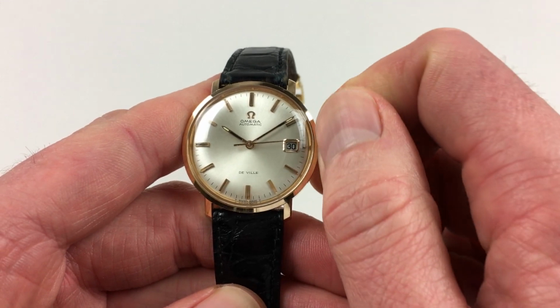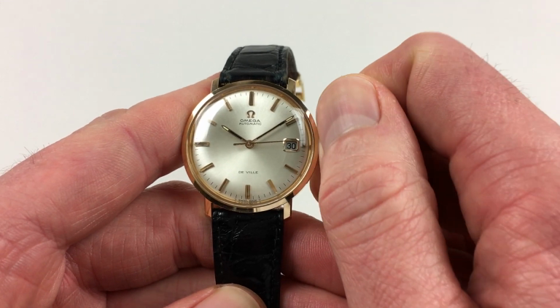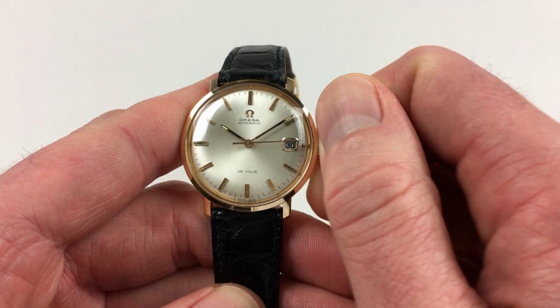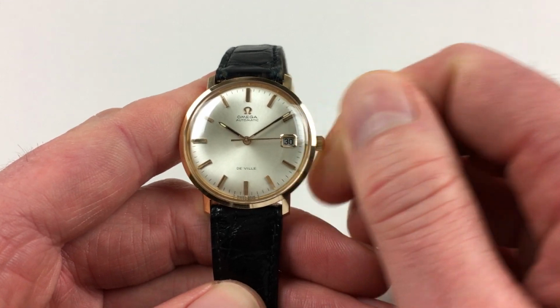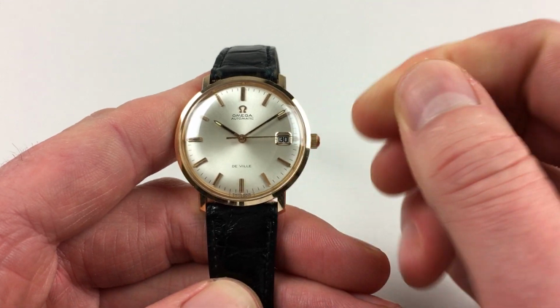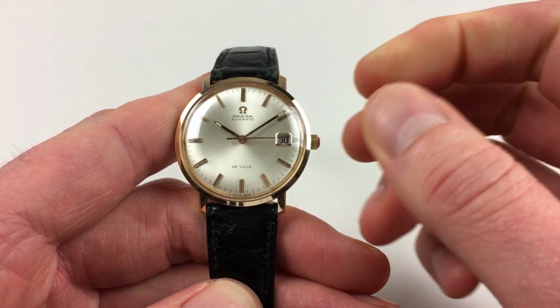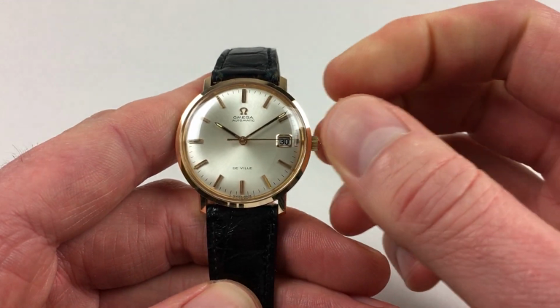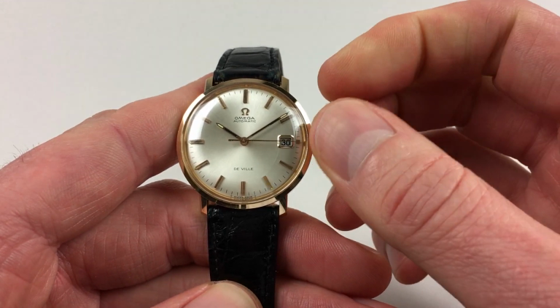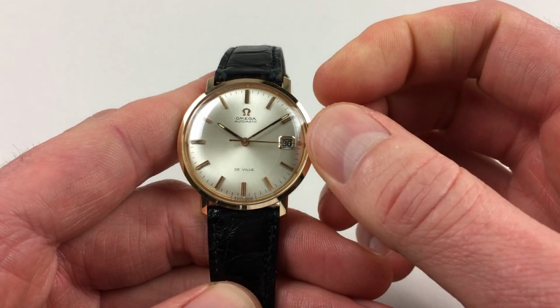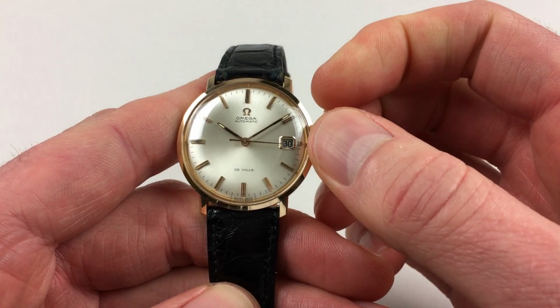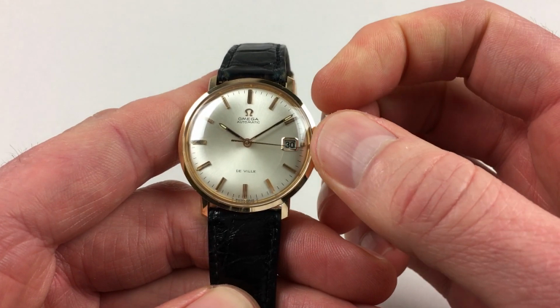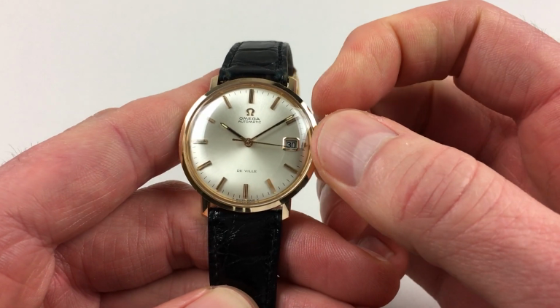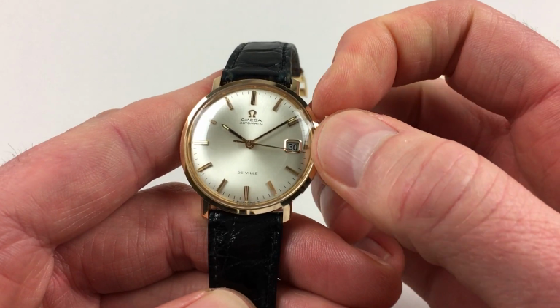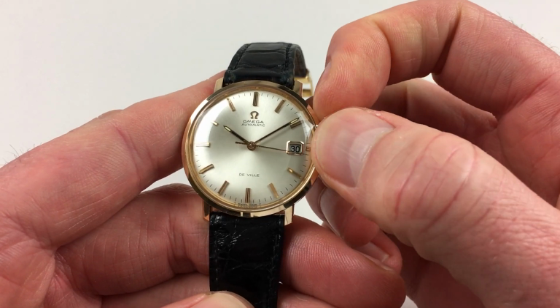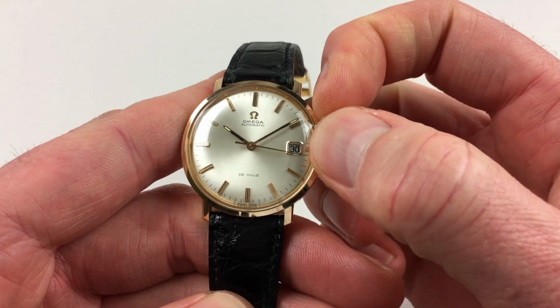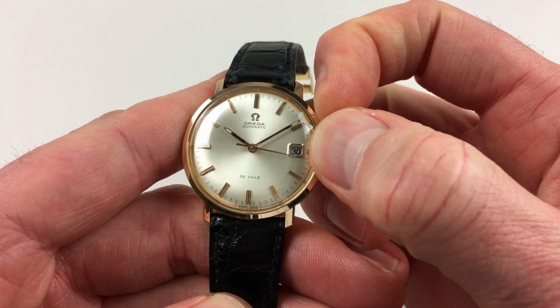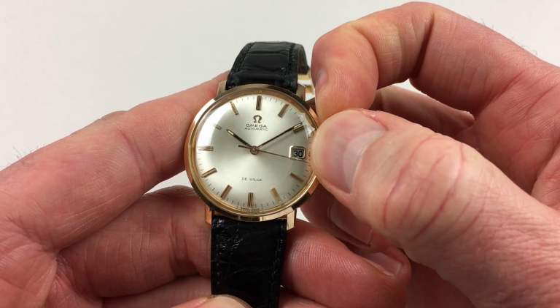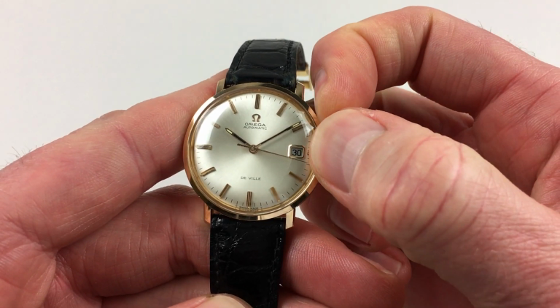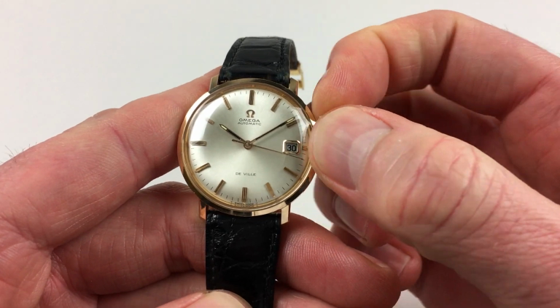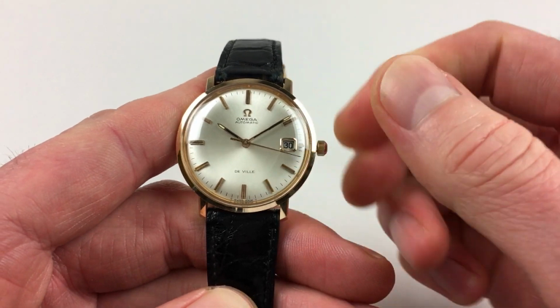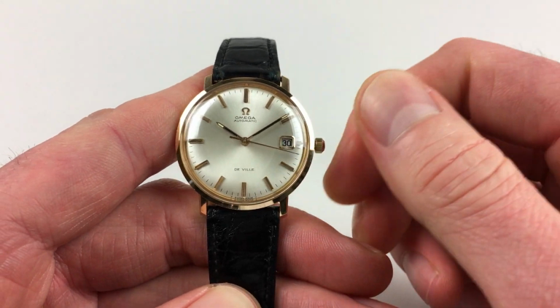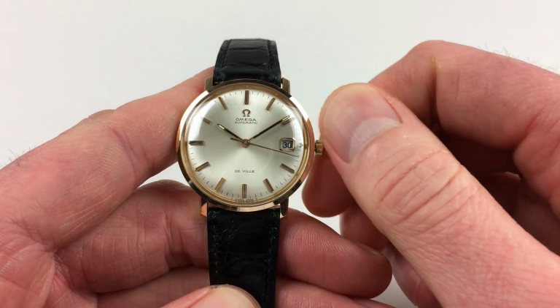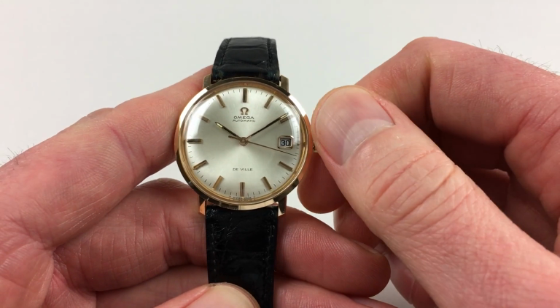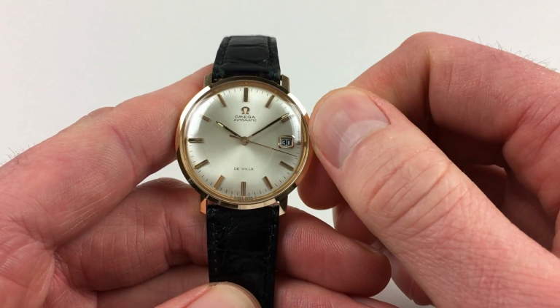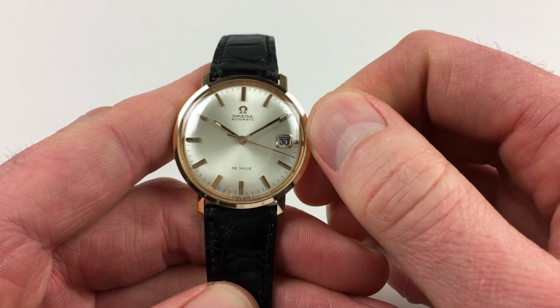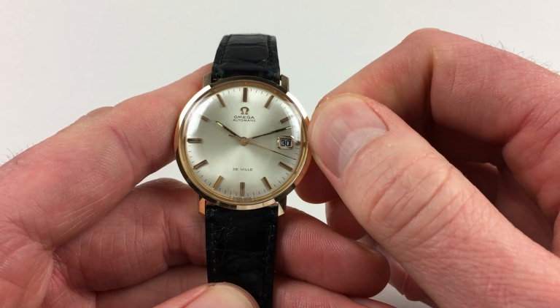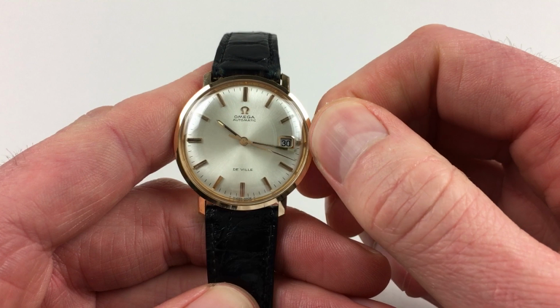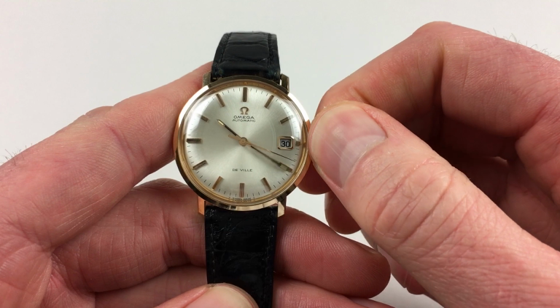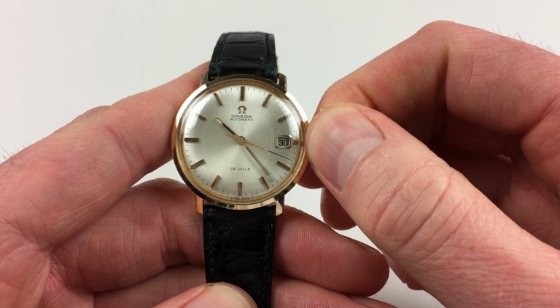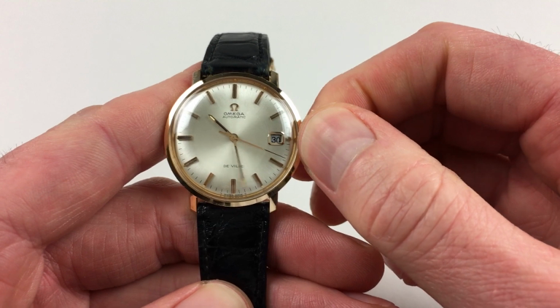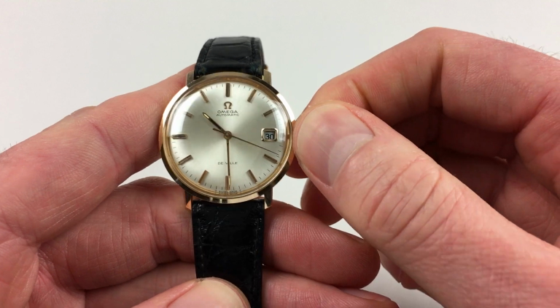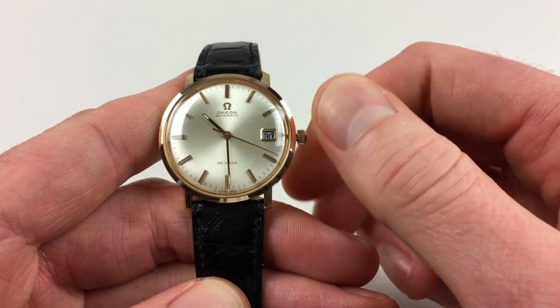Hand setting is adjusted in the normal manner — just pull the crown out and turn the hands to the desired time.